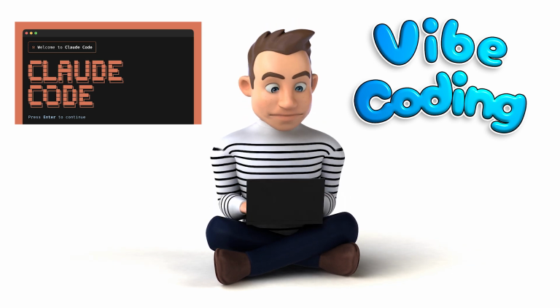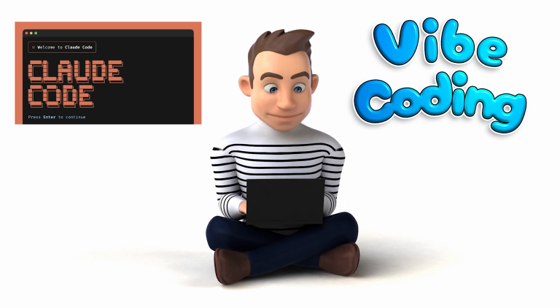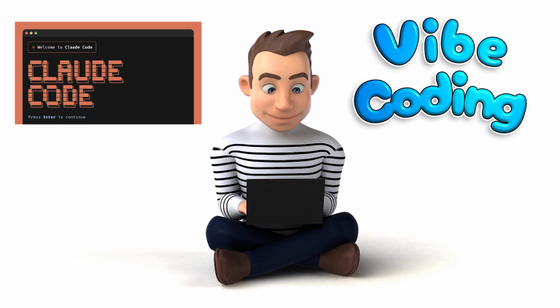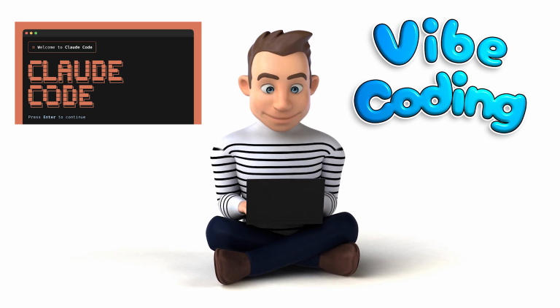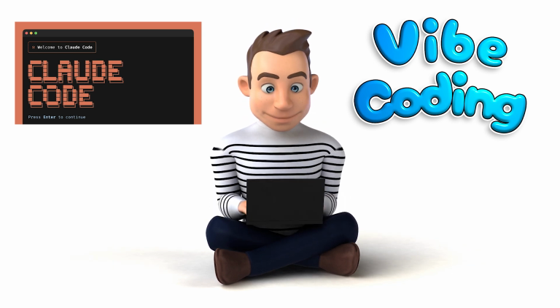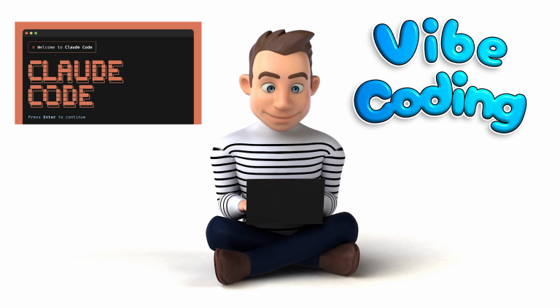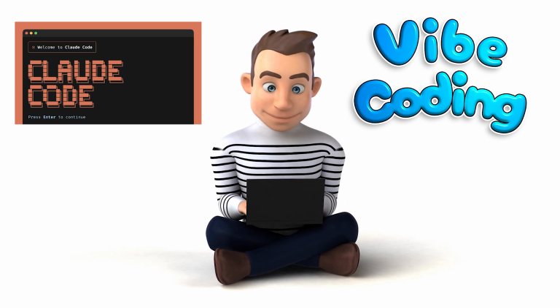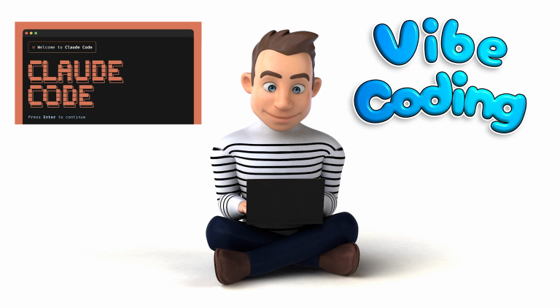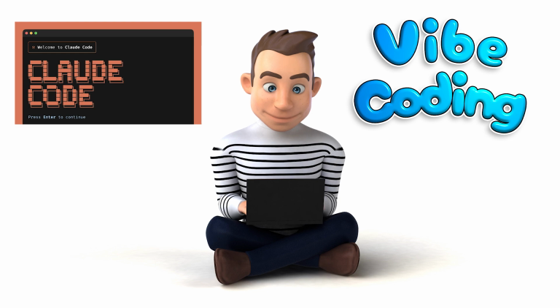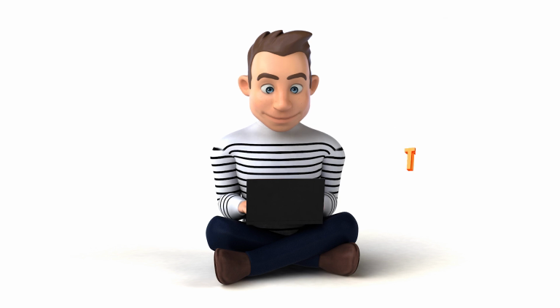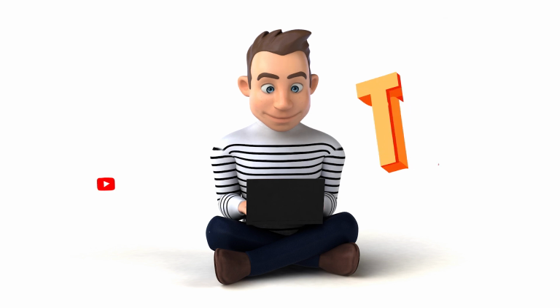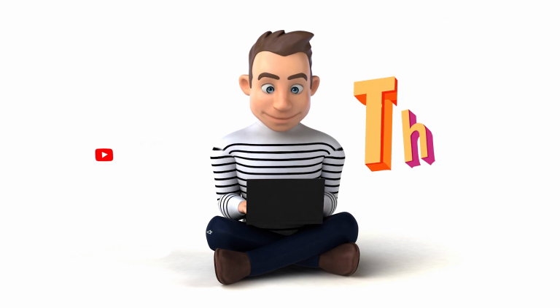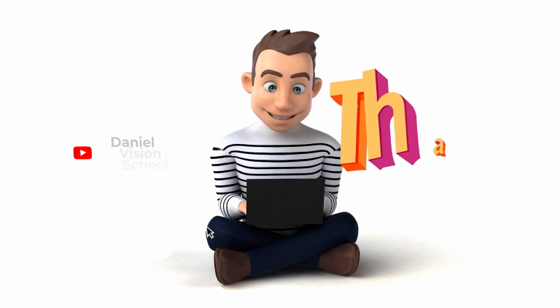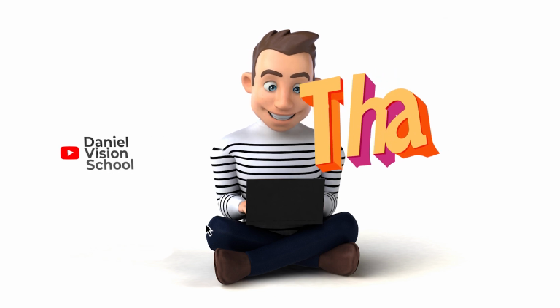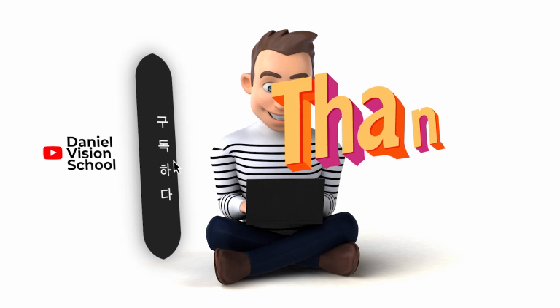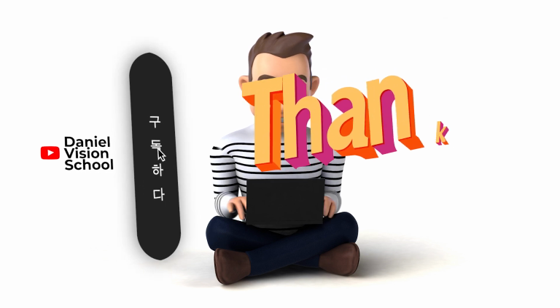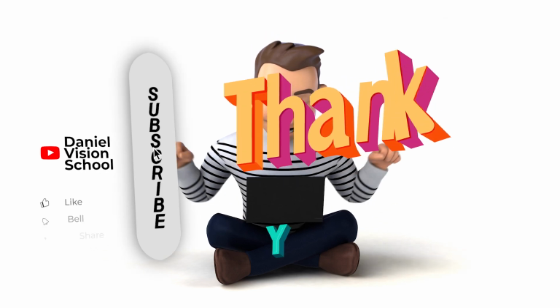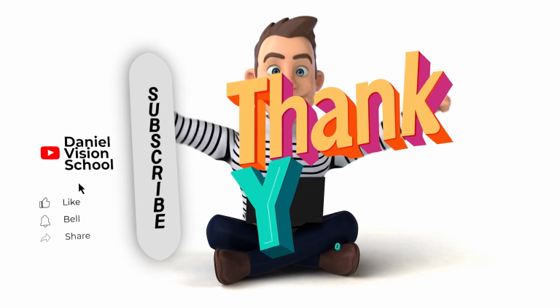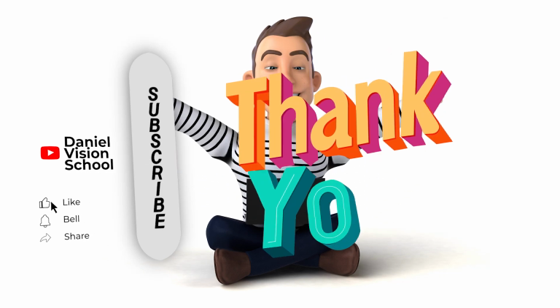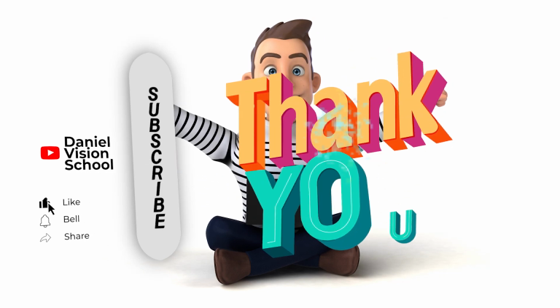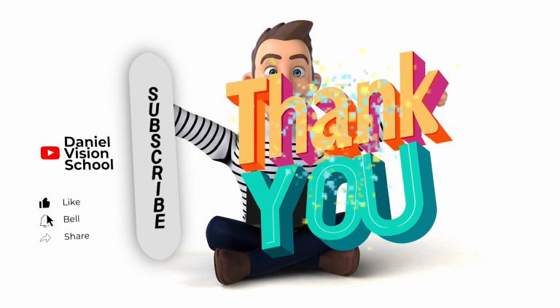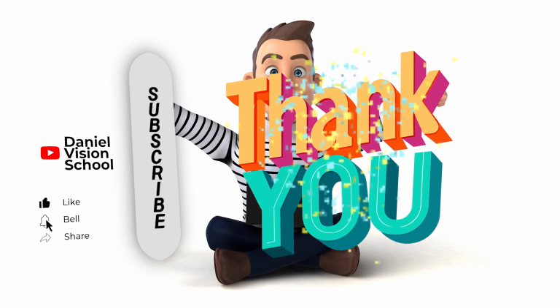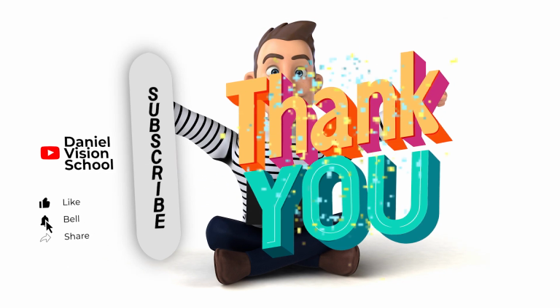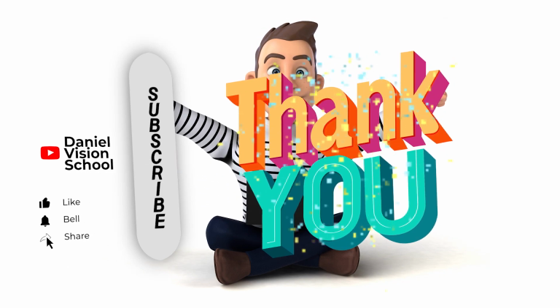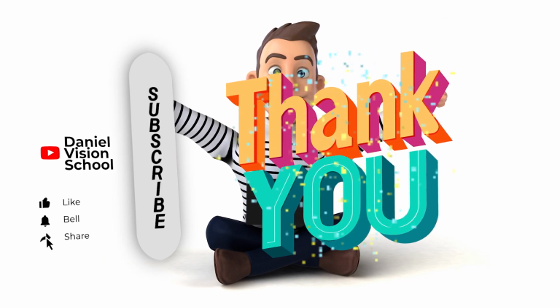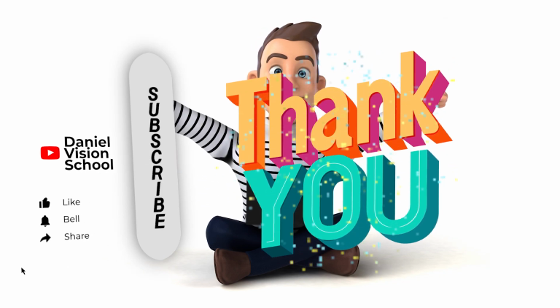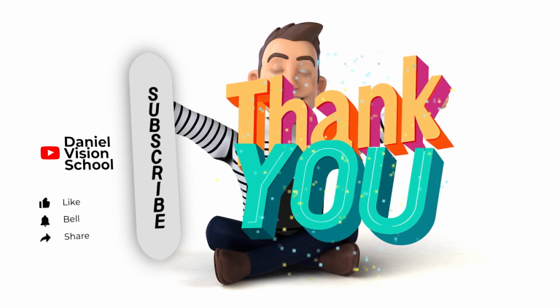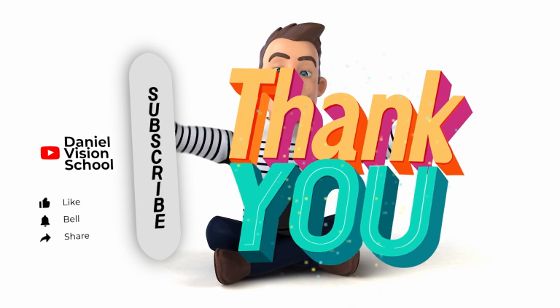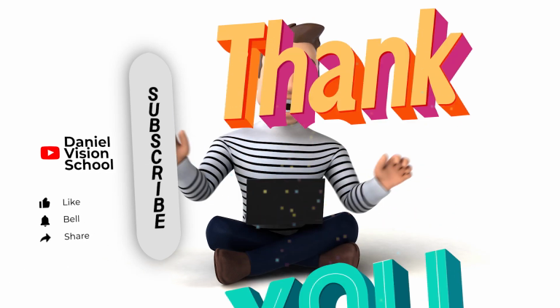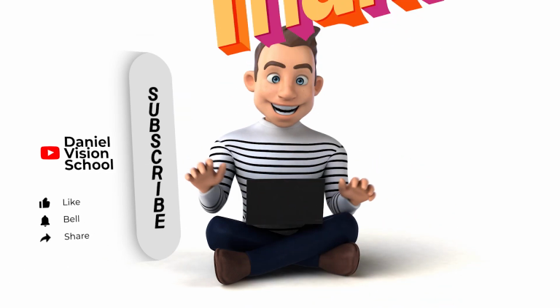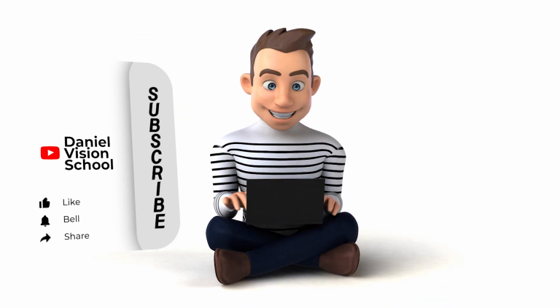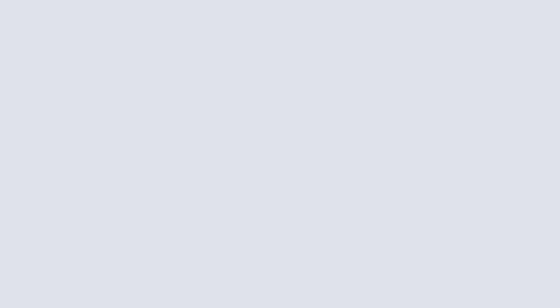If you found this helpful, please subscribe and give it a like. I'd also love to hear about your own experiences in the comments below. I'll see you next time.